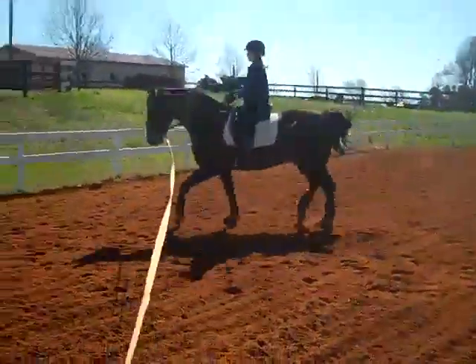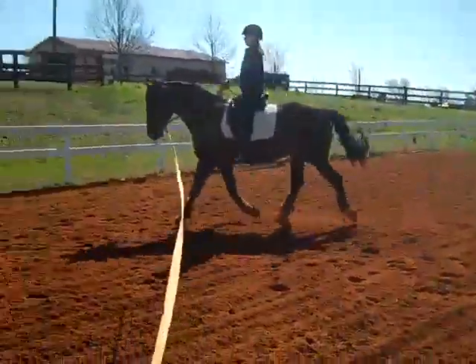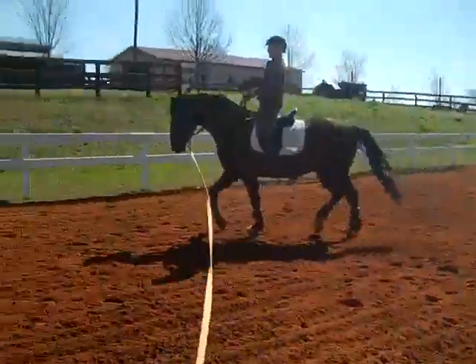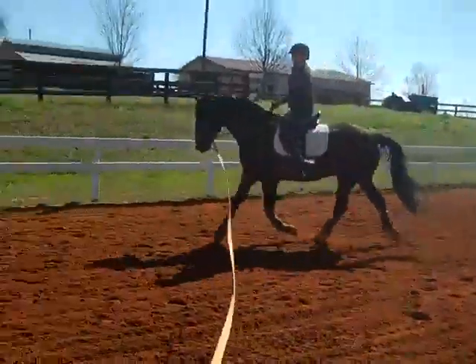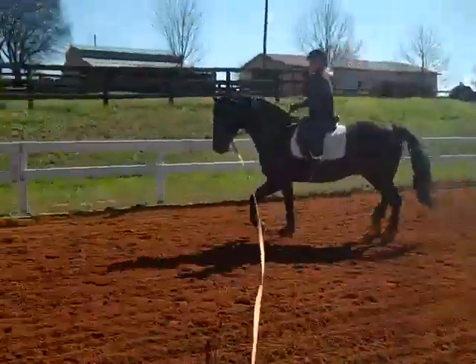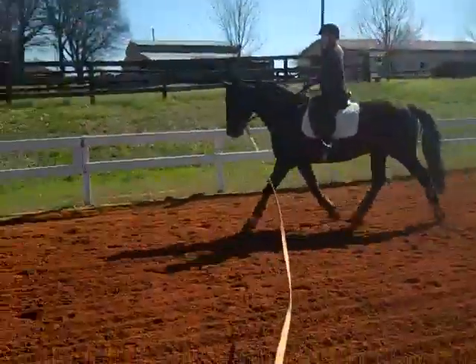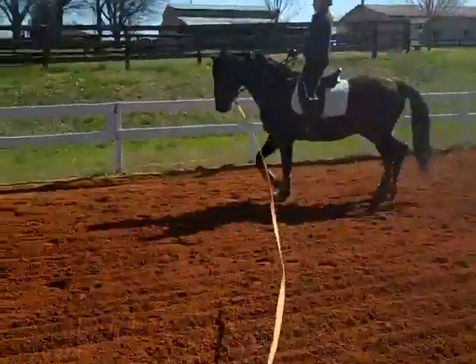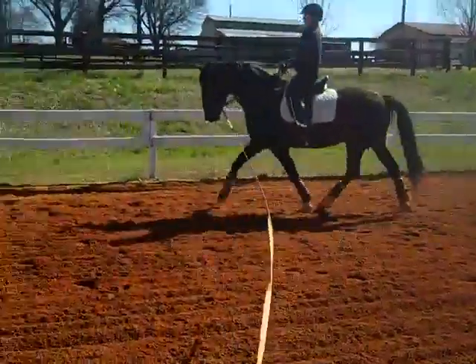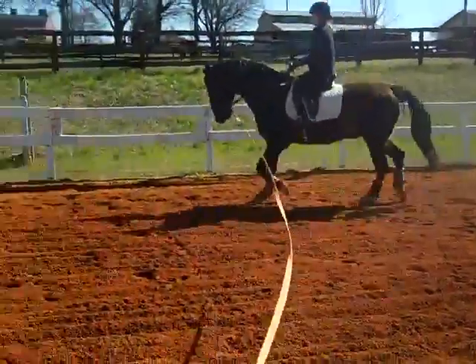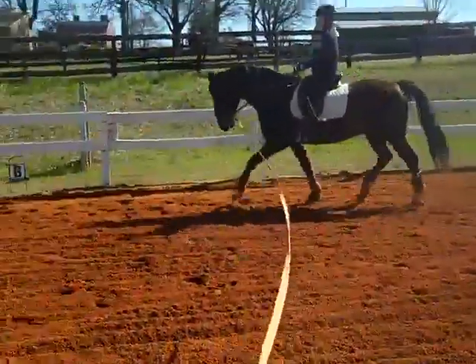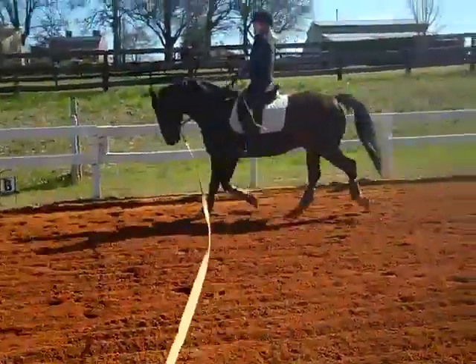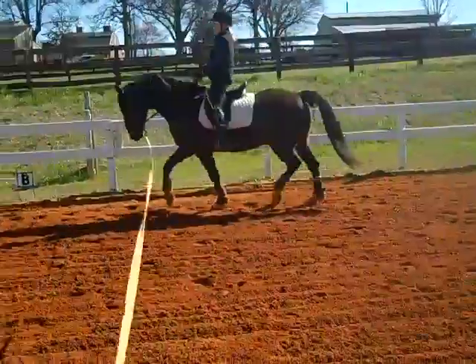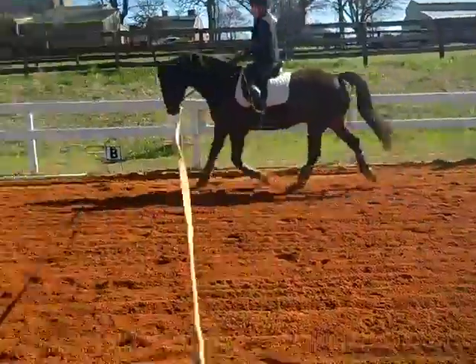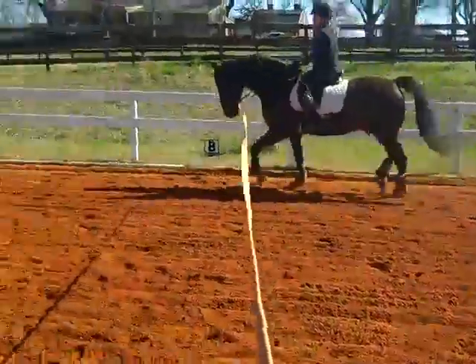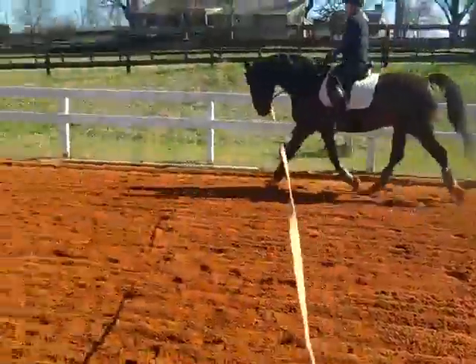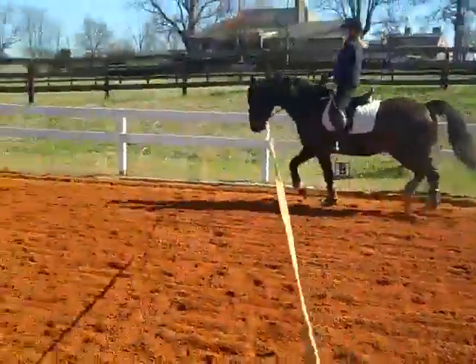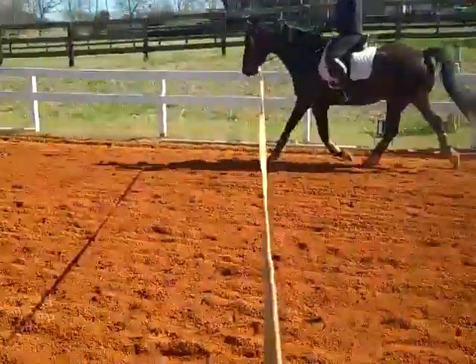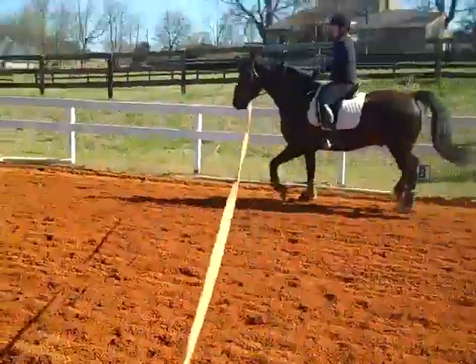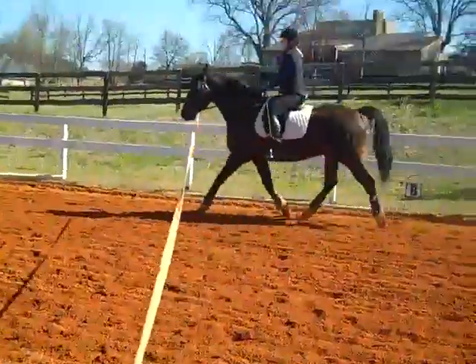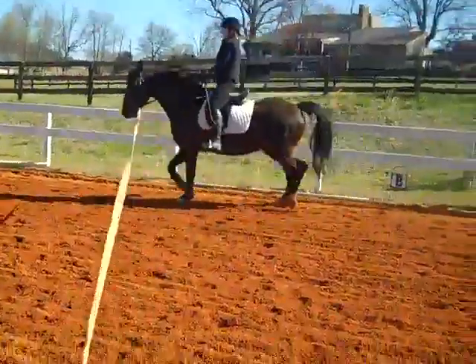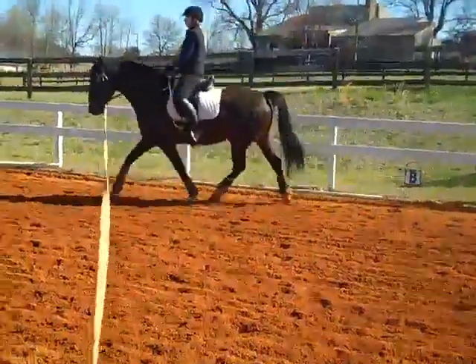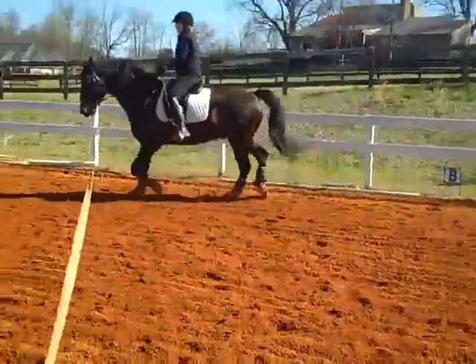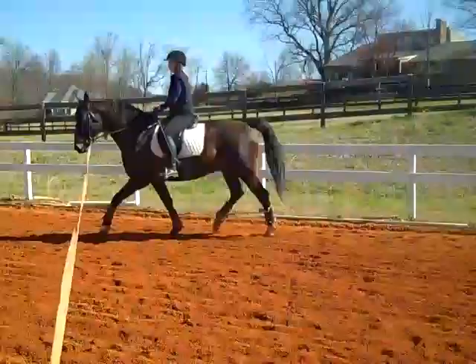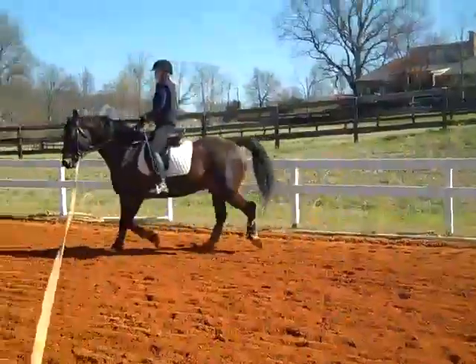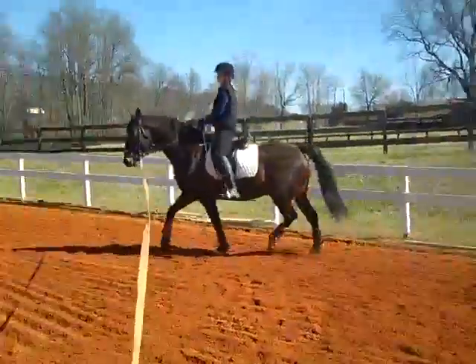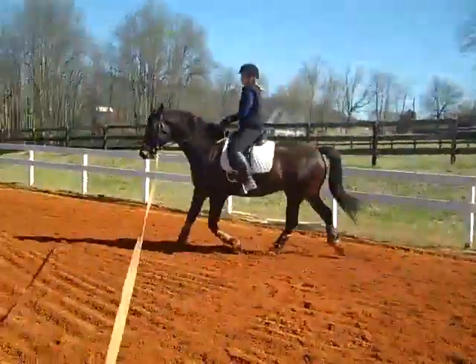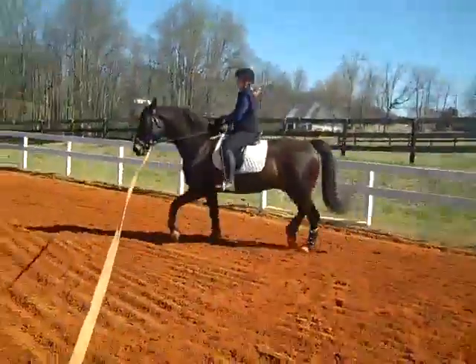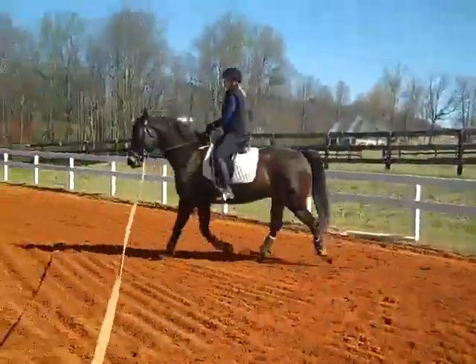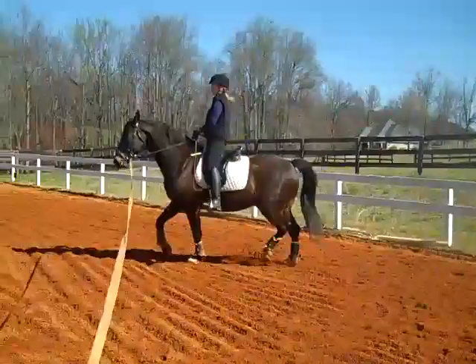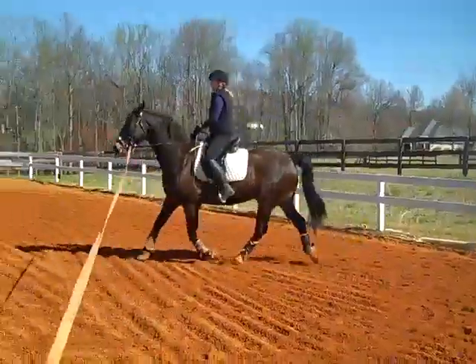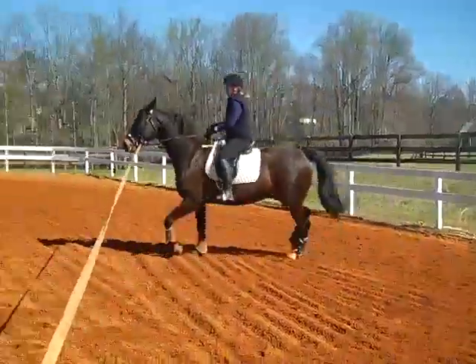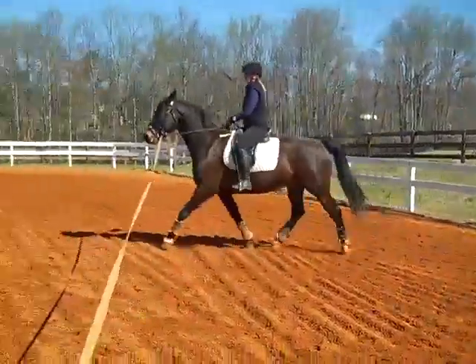Send him forward a lot. I'd put him right into a trot — be aggressive. He's a little surprised because now we're asking him to go straight. Feel it? That's where he actually lifted his tail. Bigger.